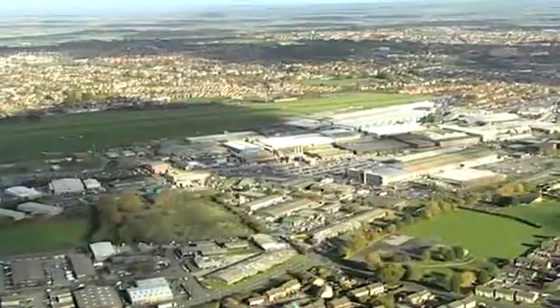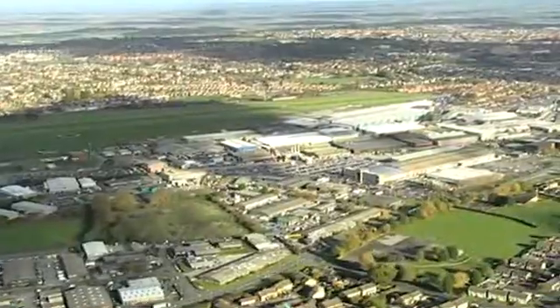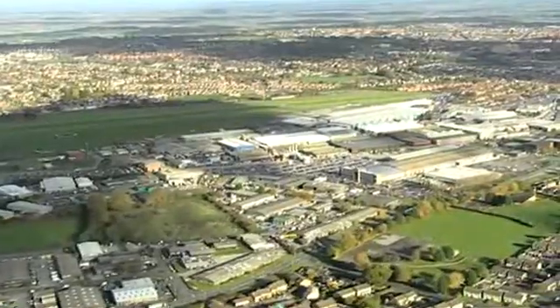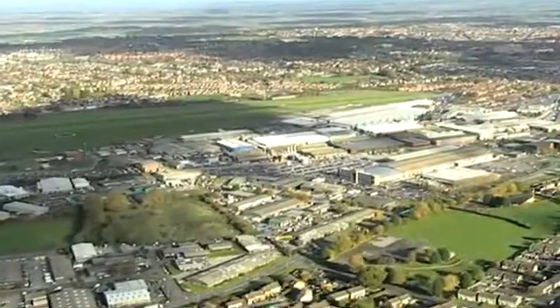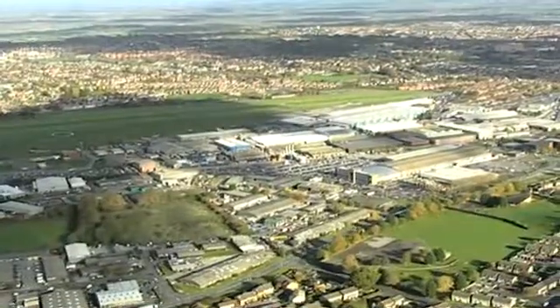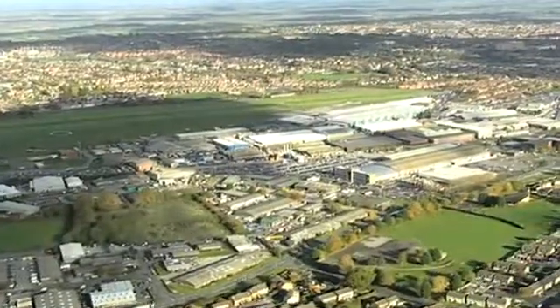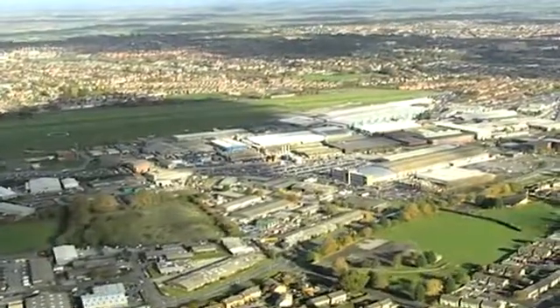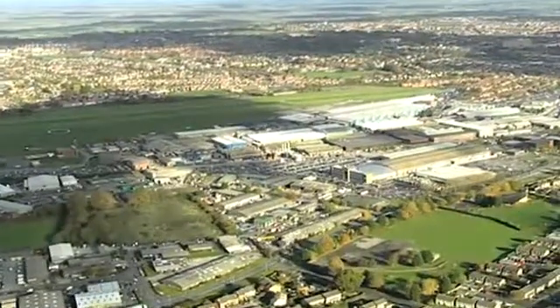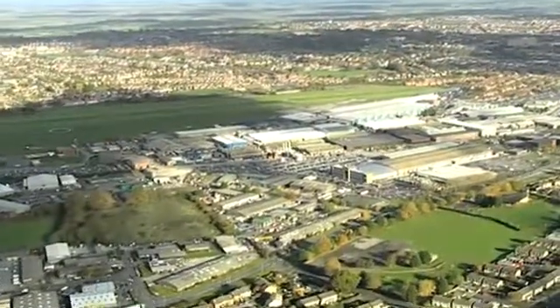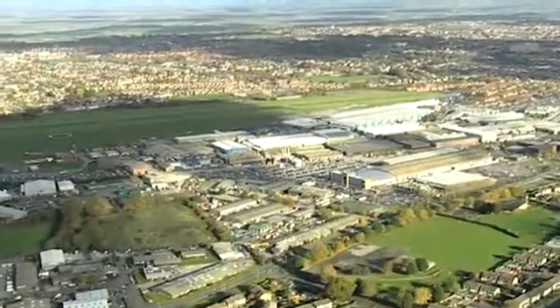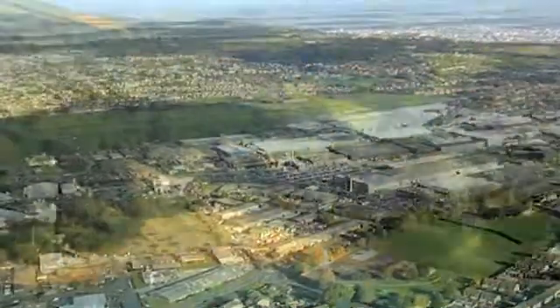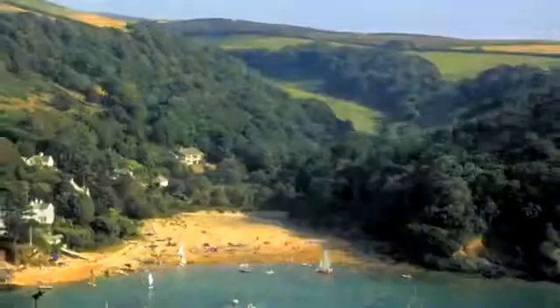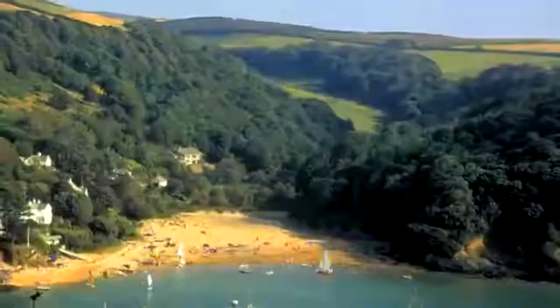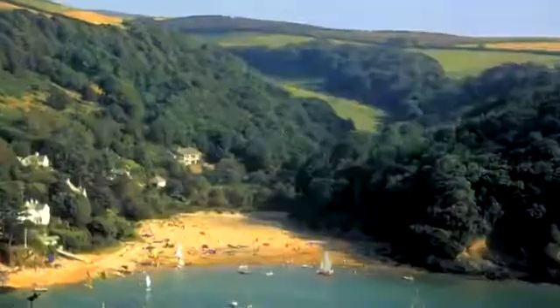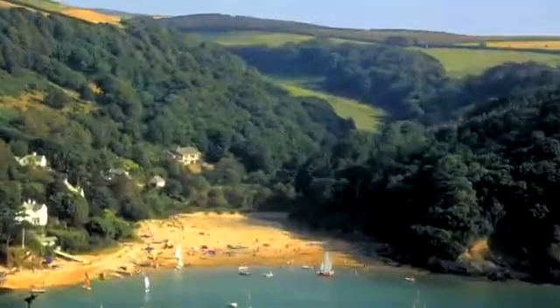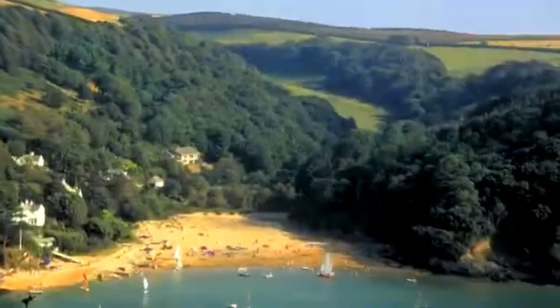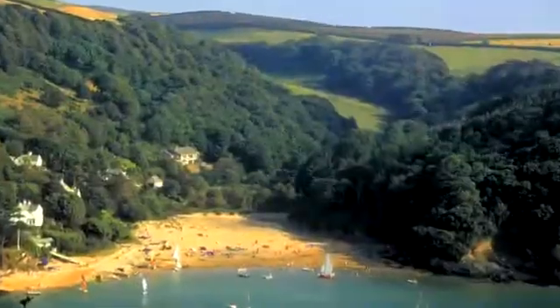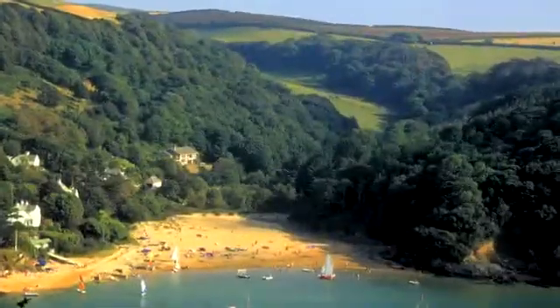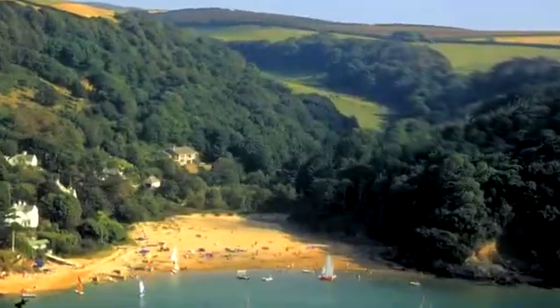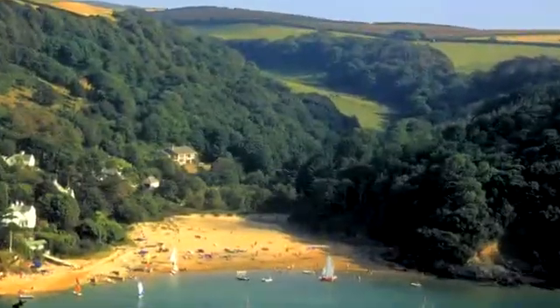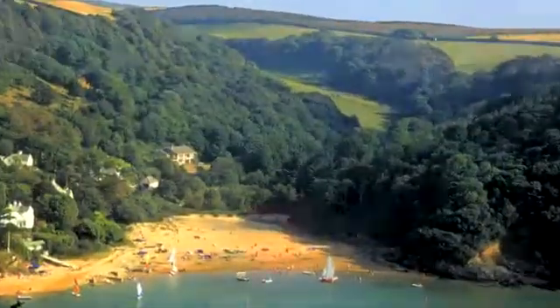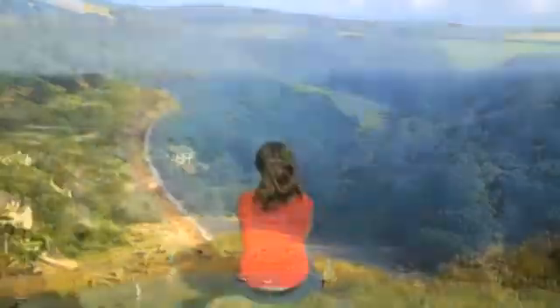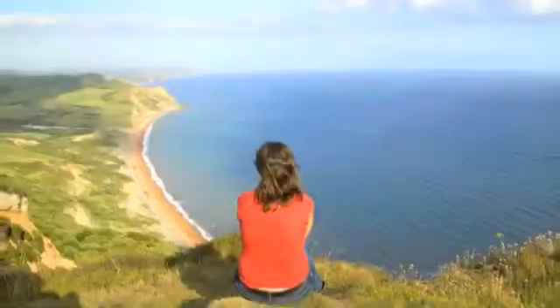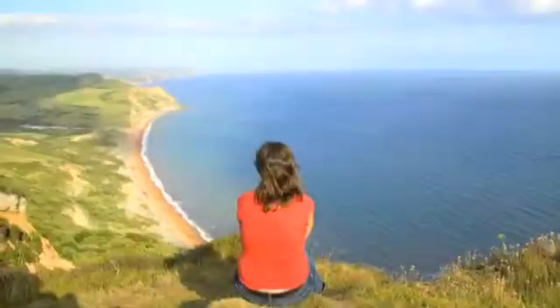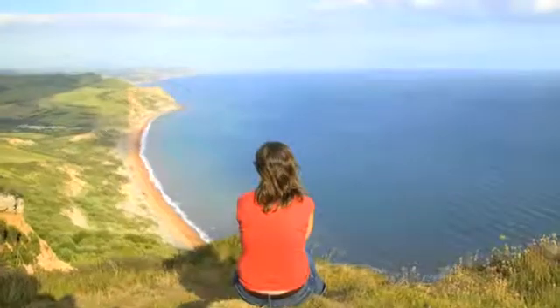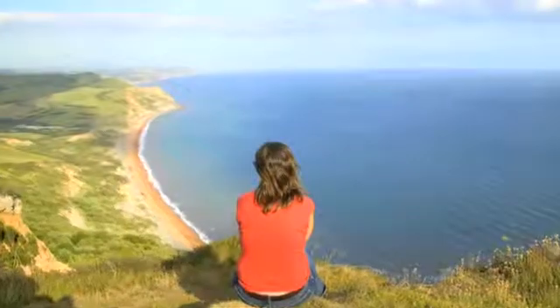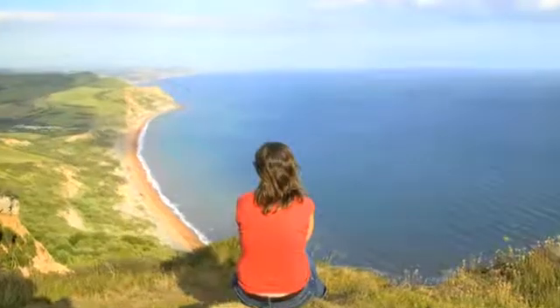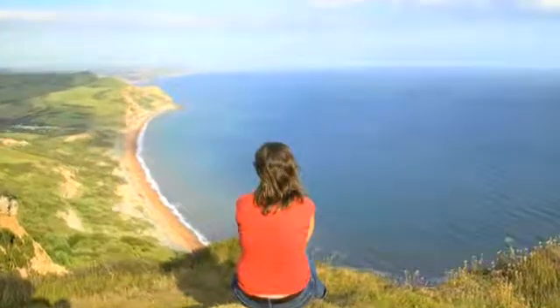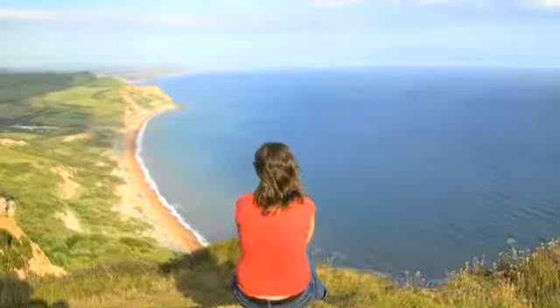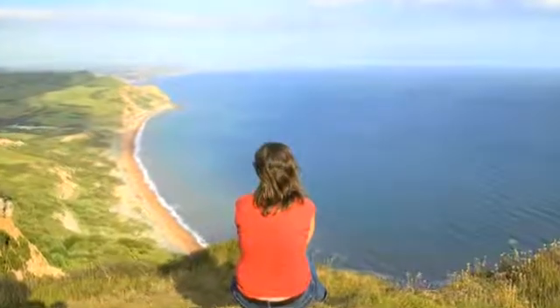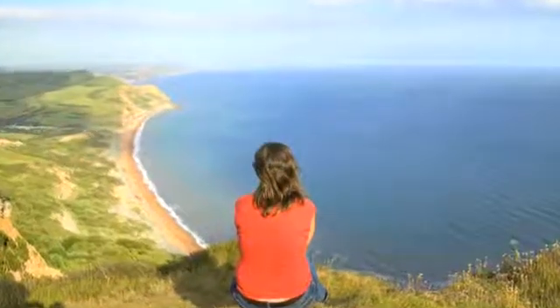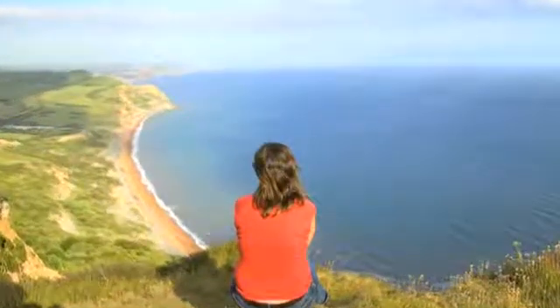You're only about 40 minutes from the coastline and it's beautiful down there — you can go for walks and enjoy the beach in the summer.